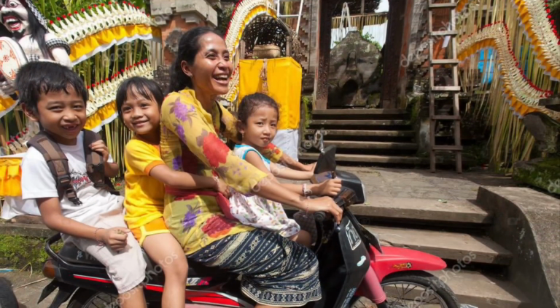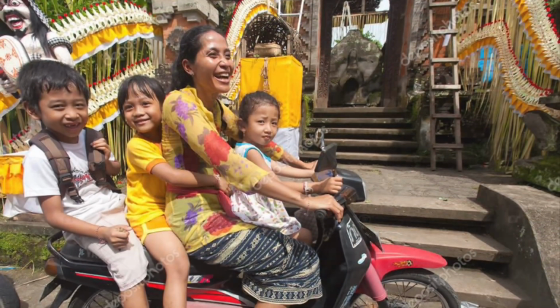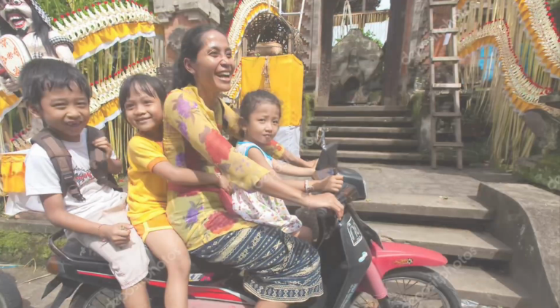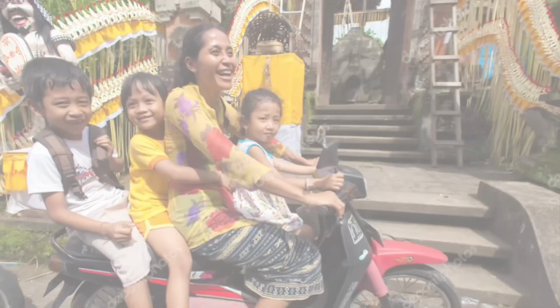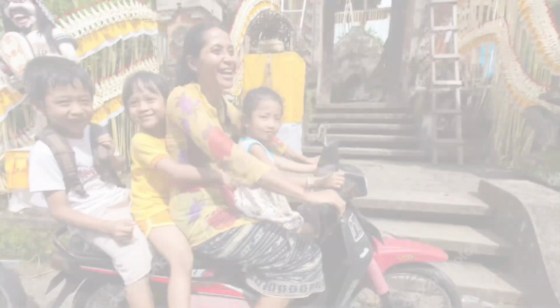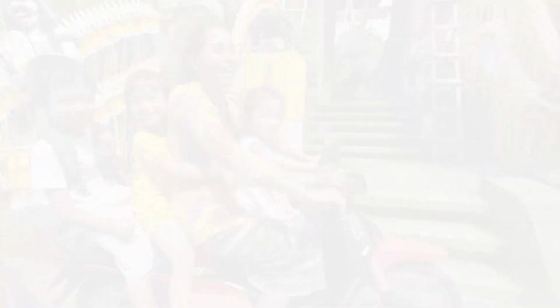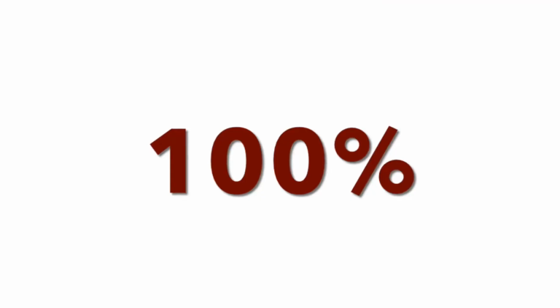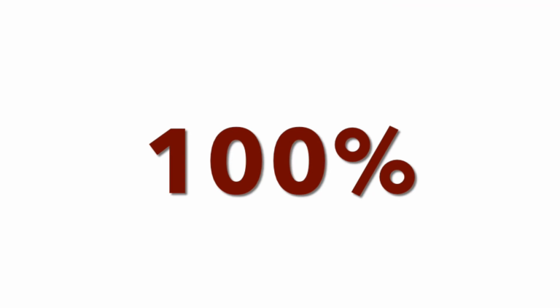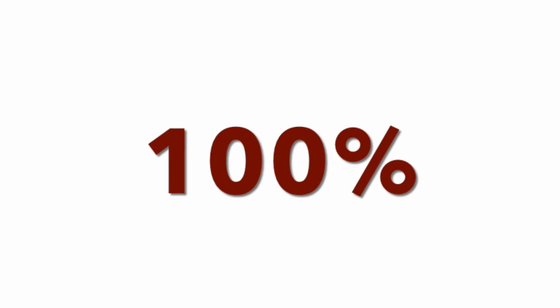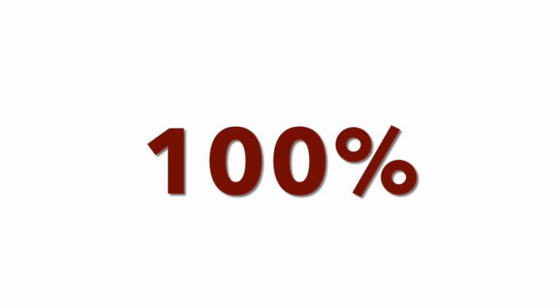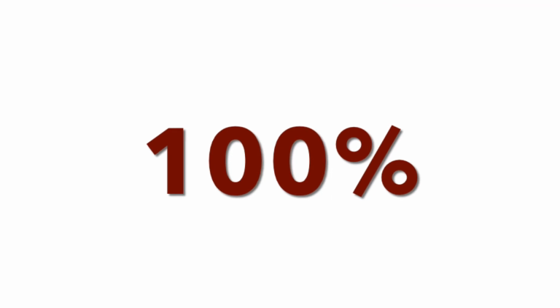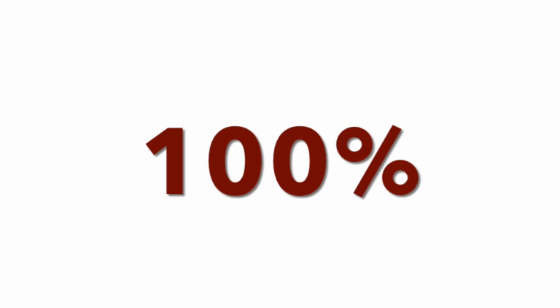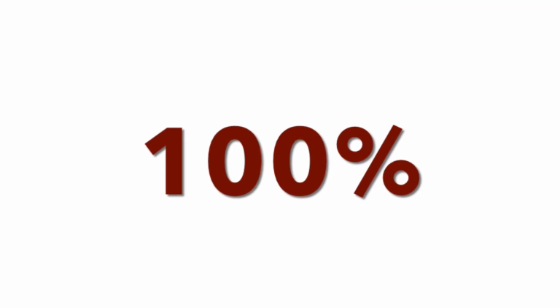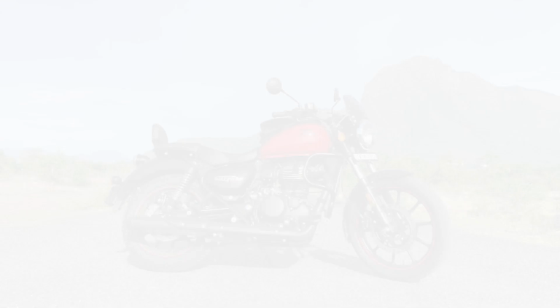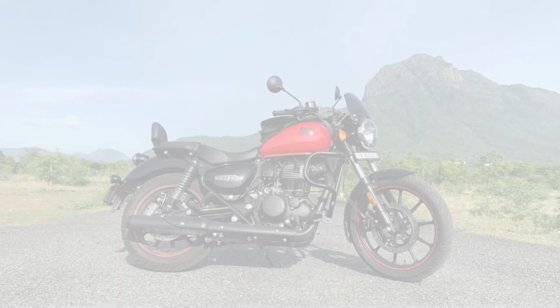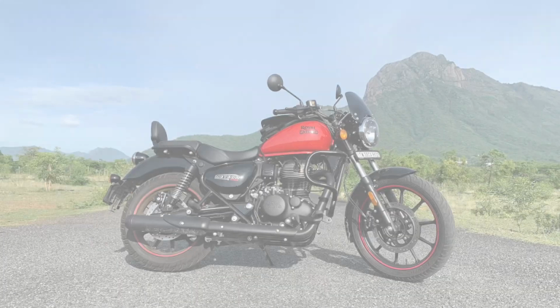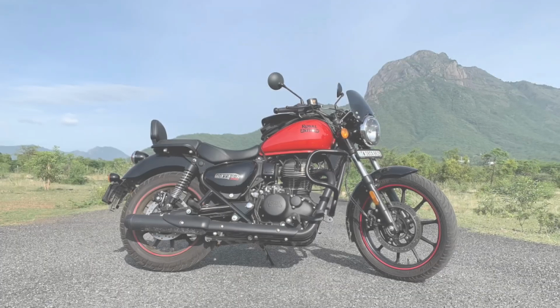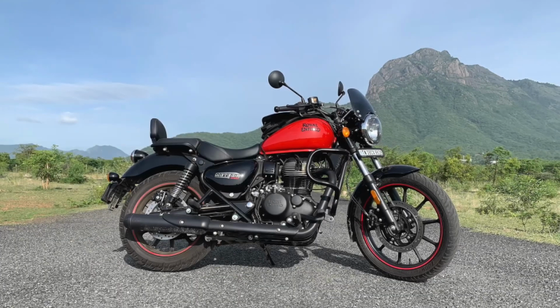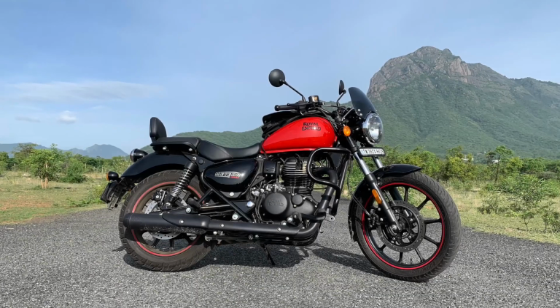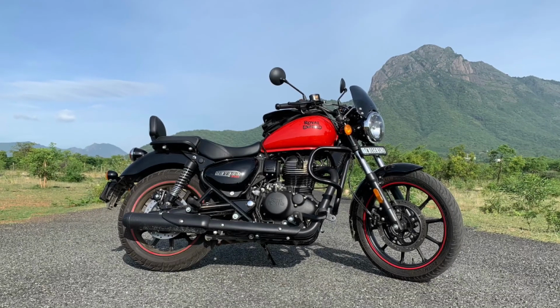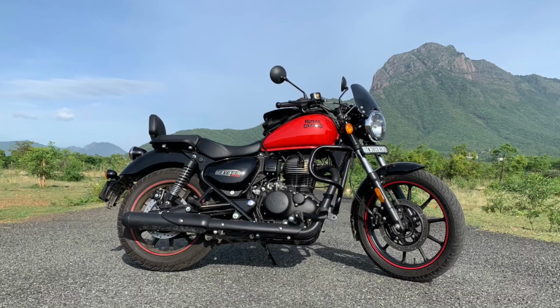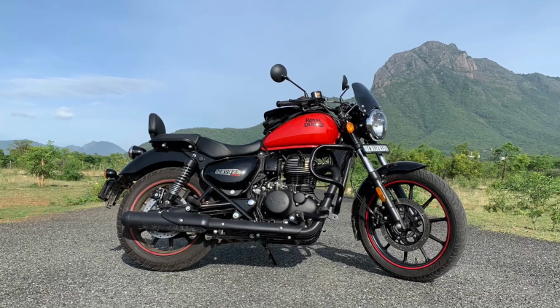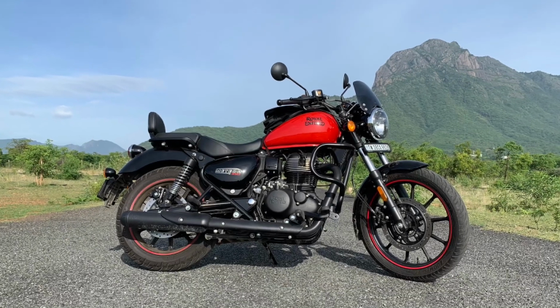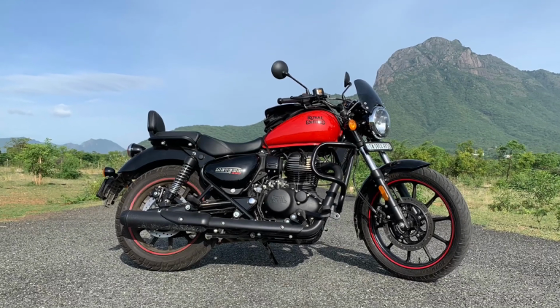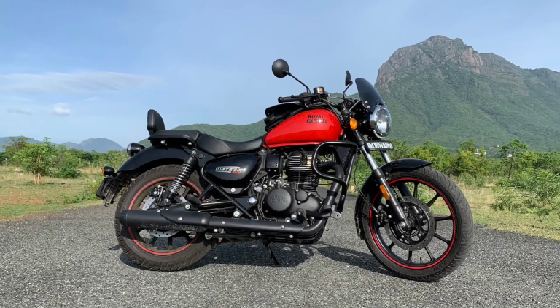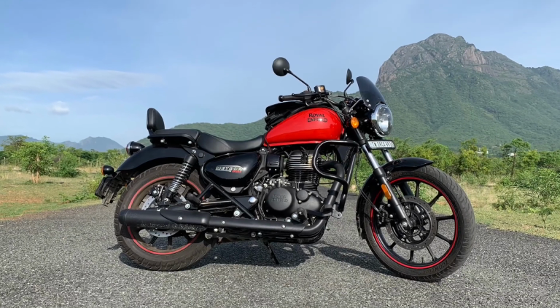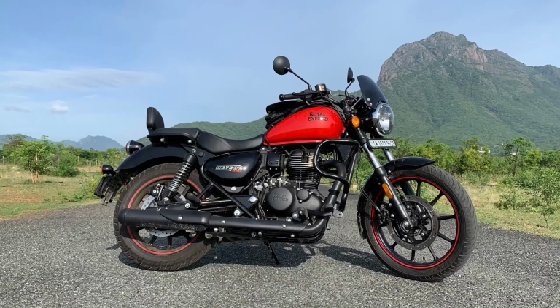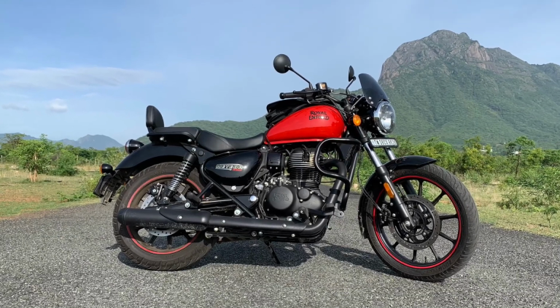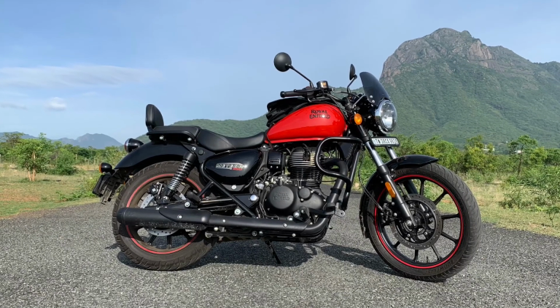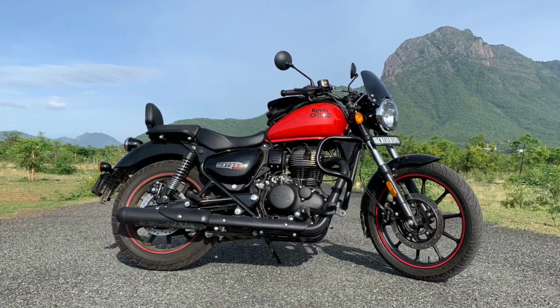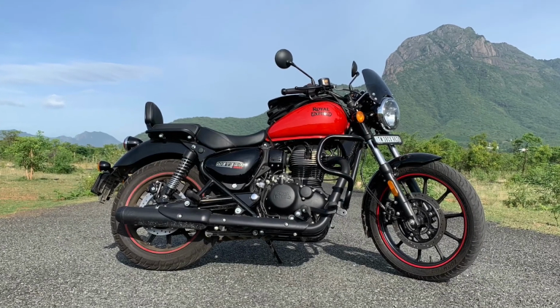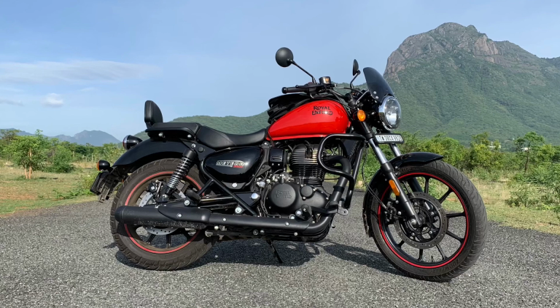It is 100% on this. This is a cruiser type bike. It is a low riding seat.